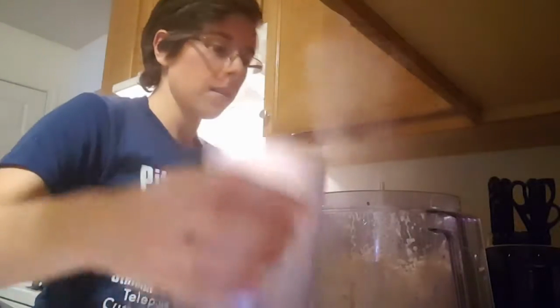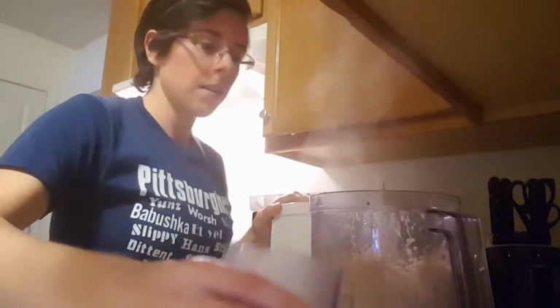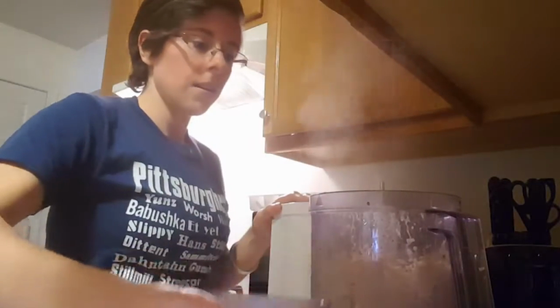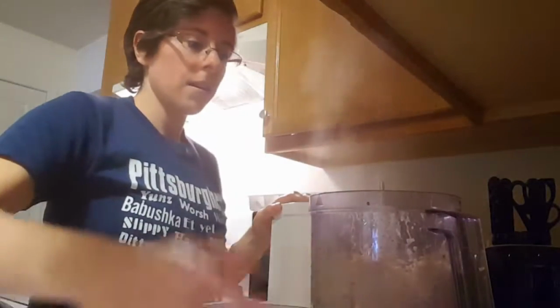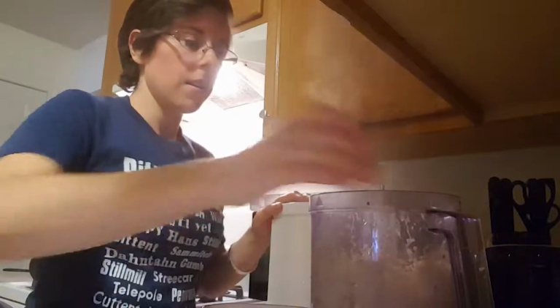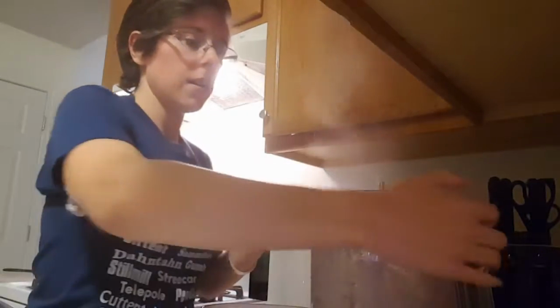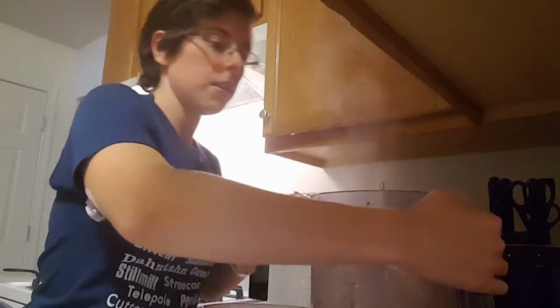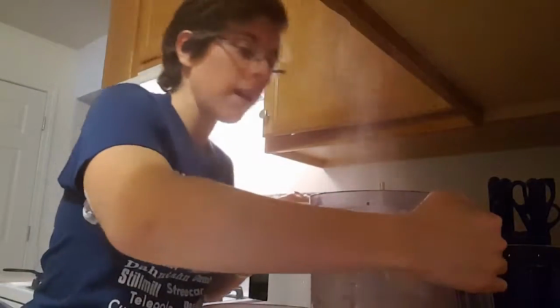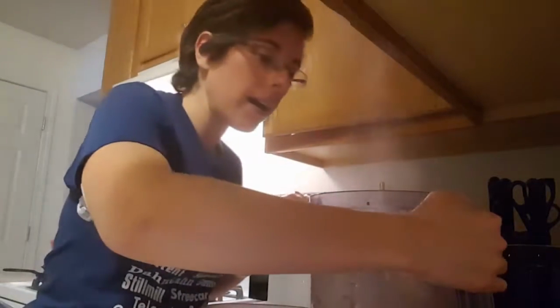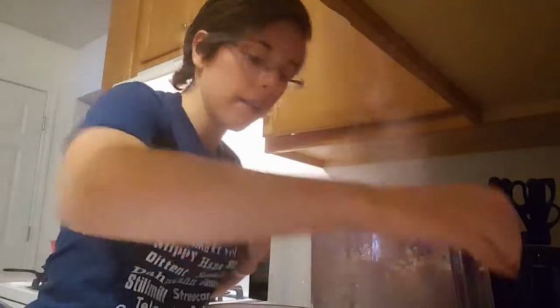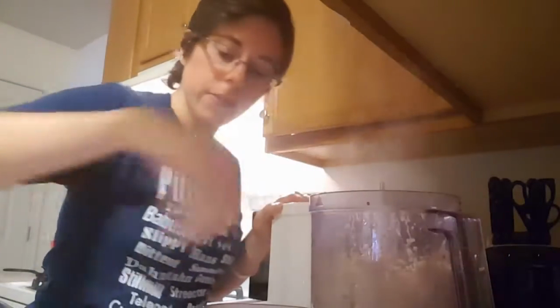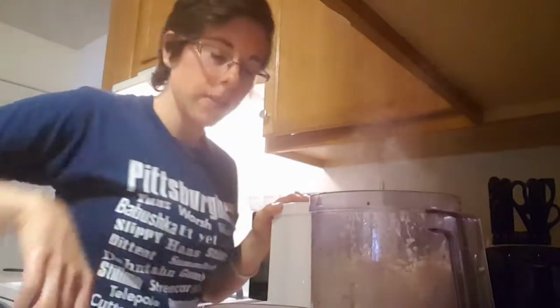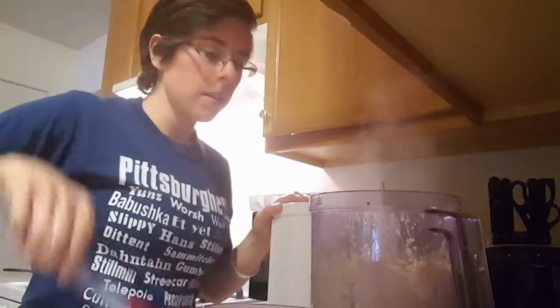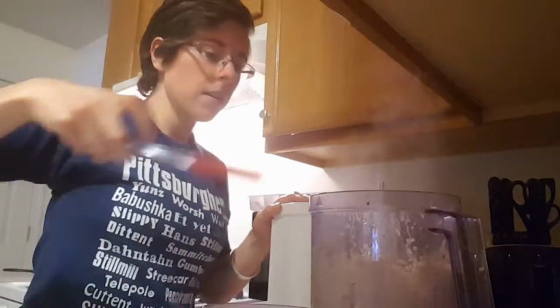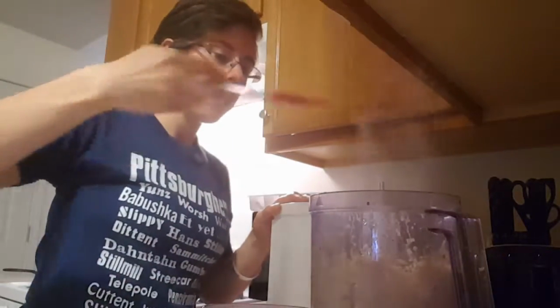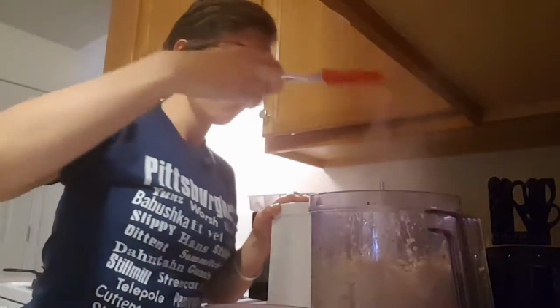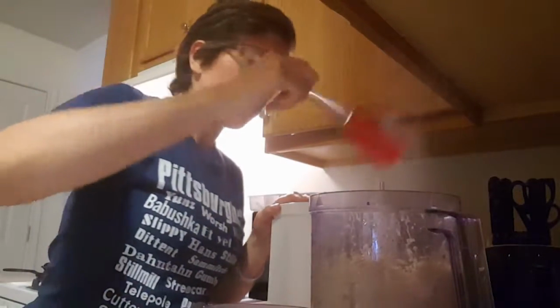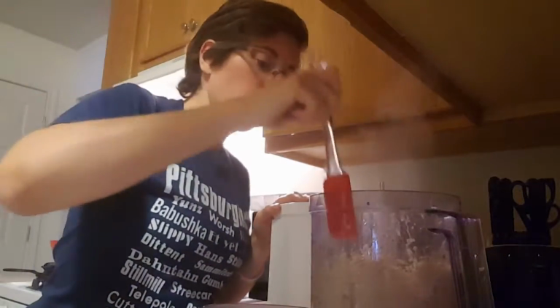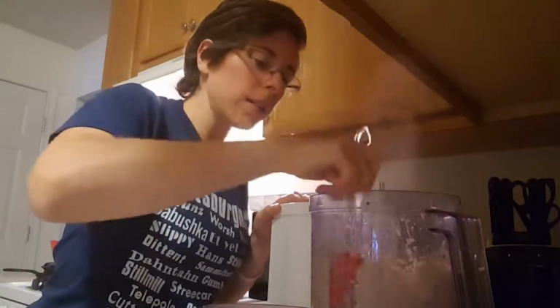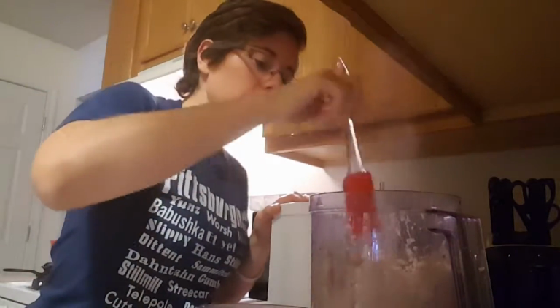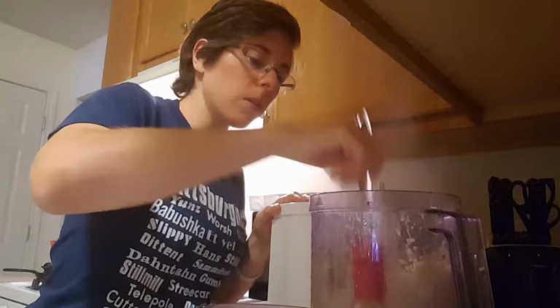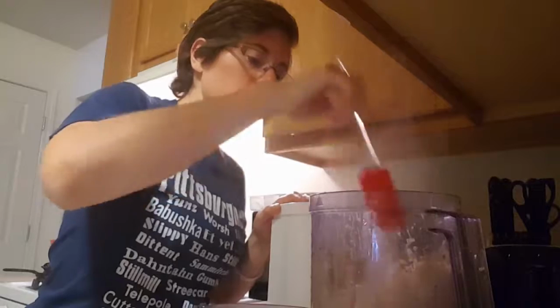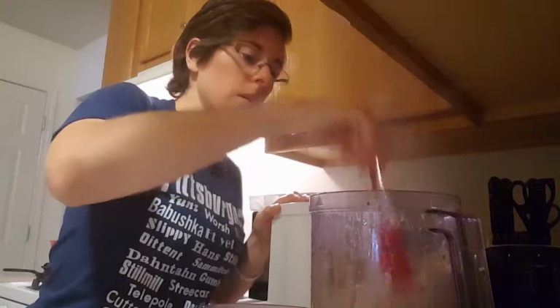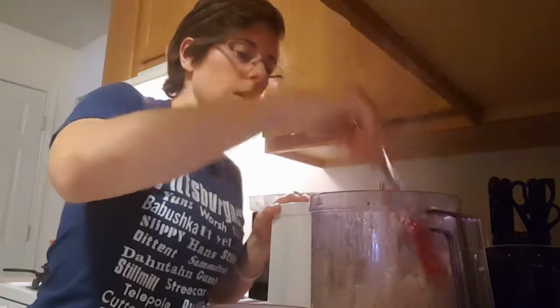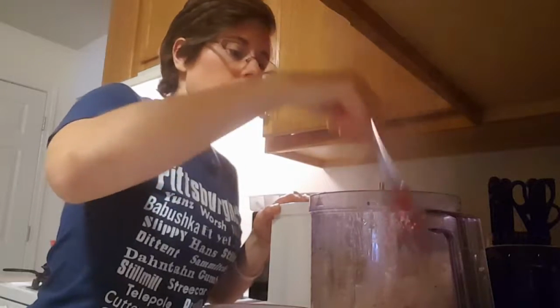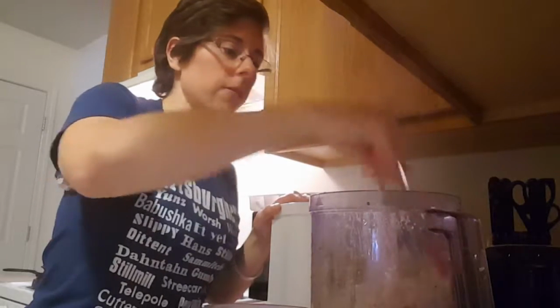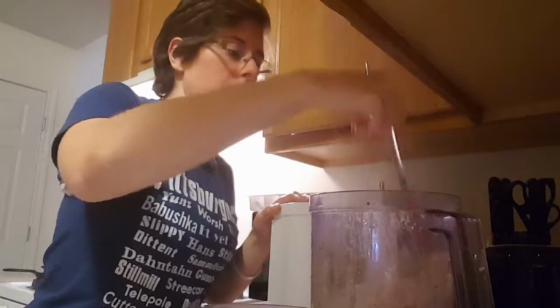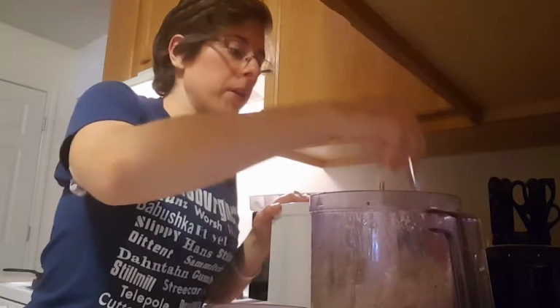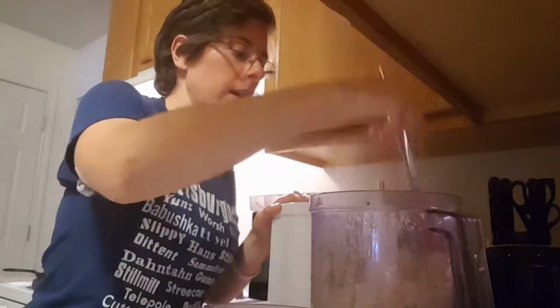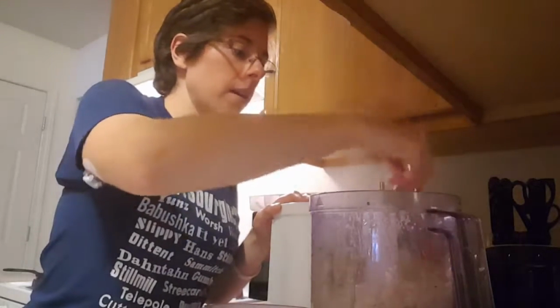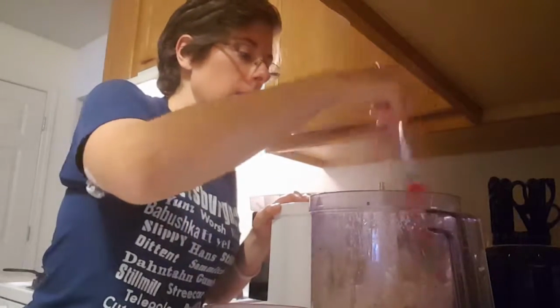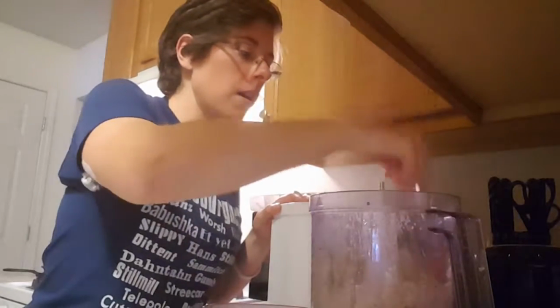And you have wonderful cauliflower puree.